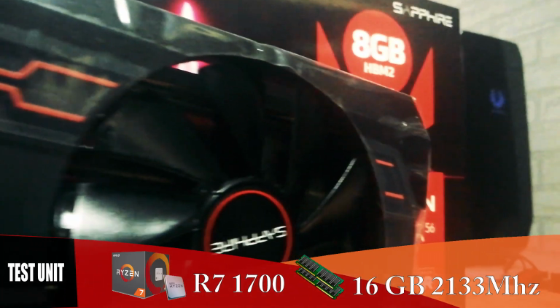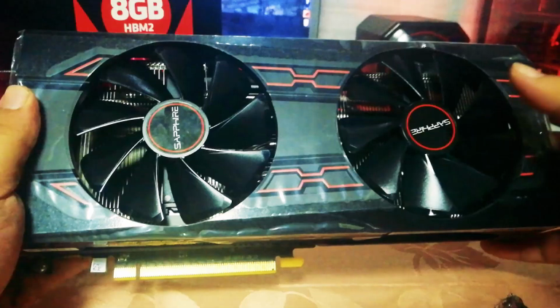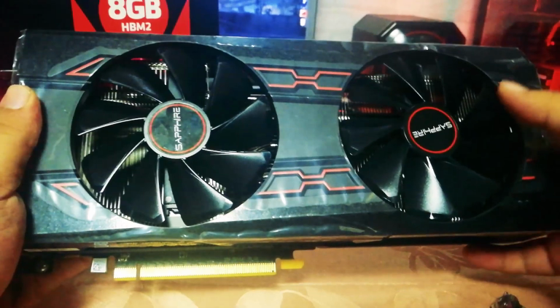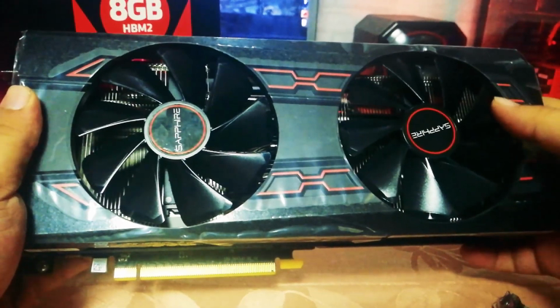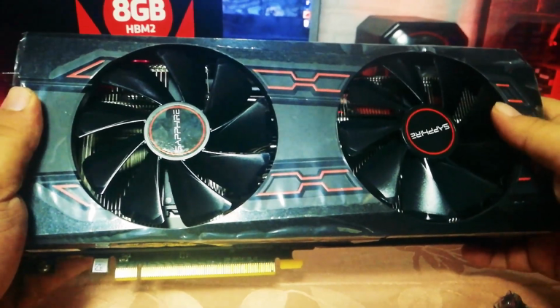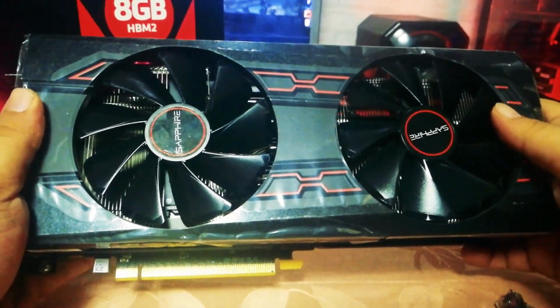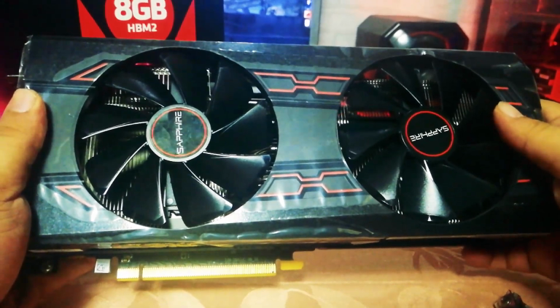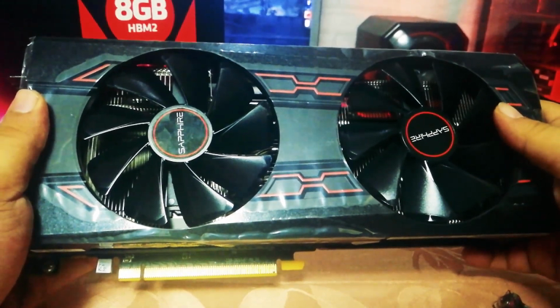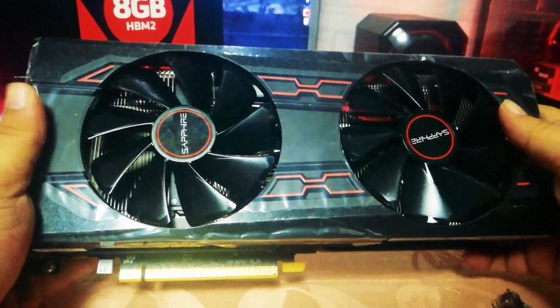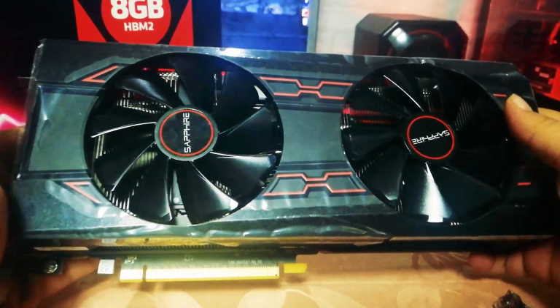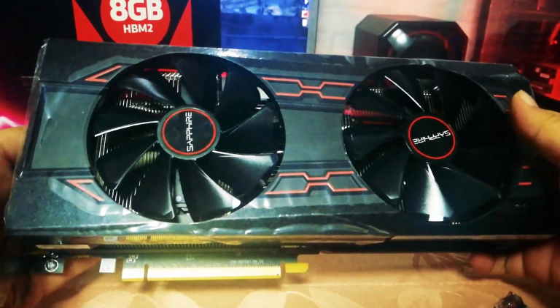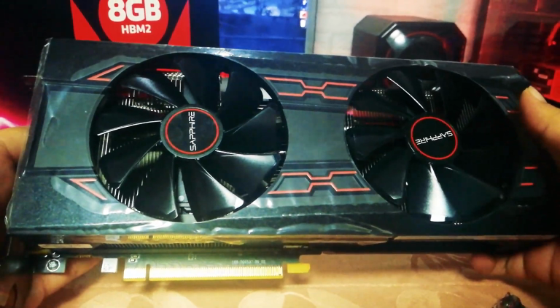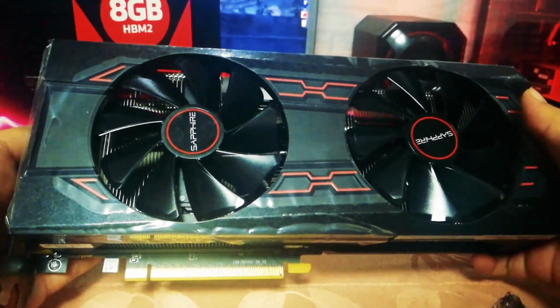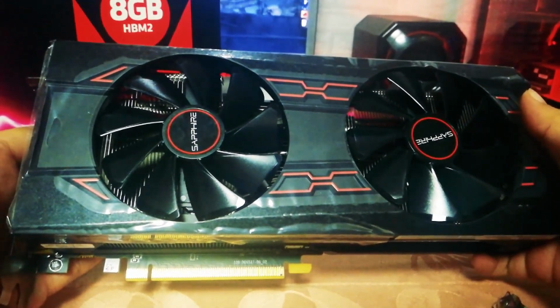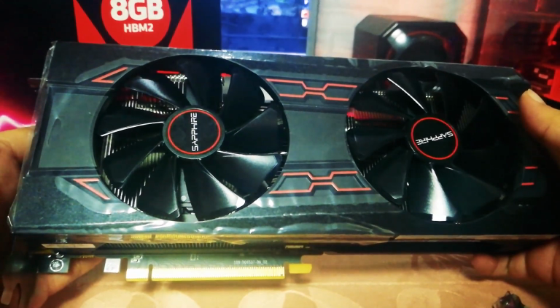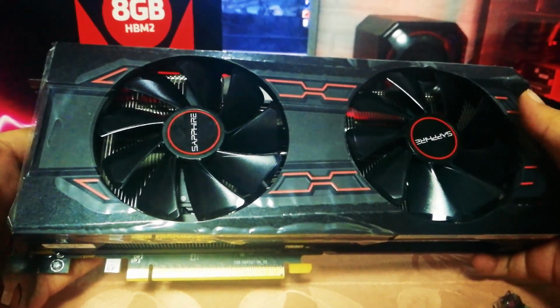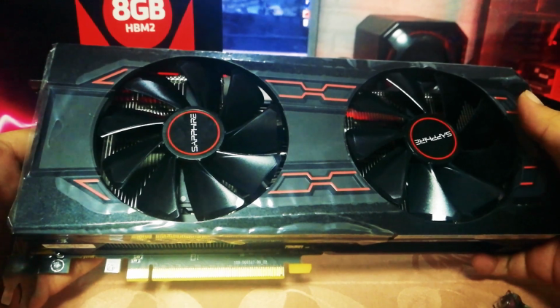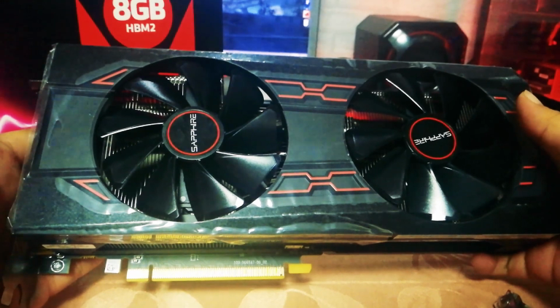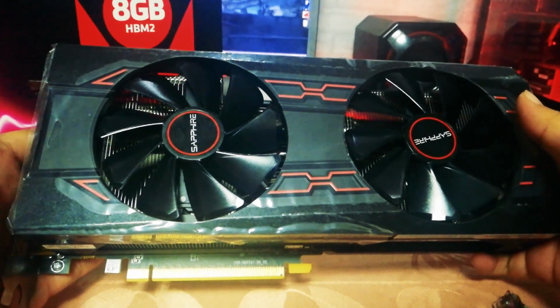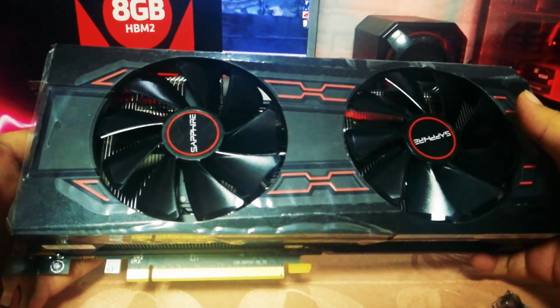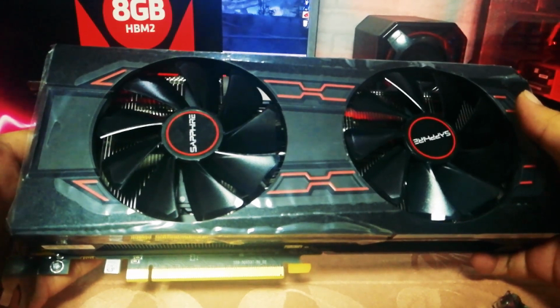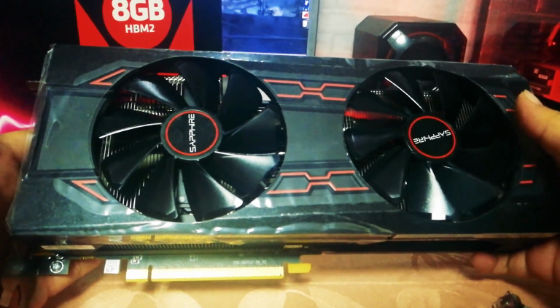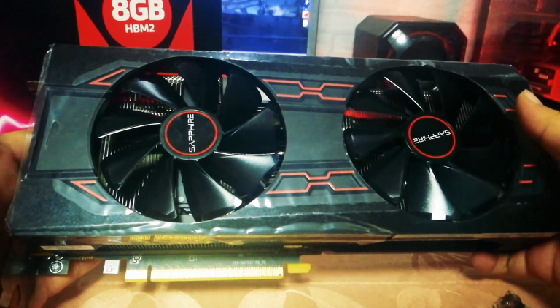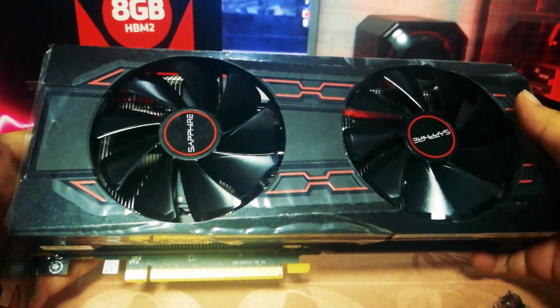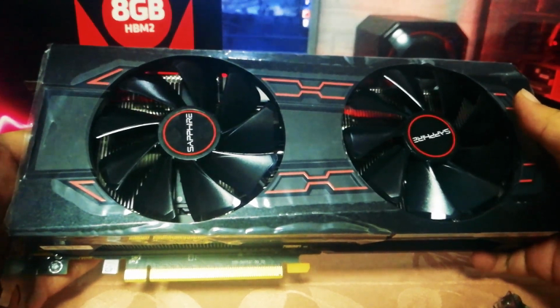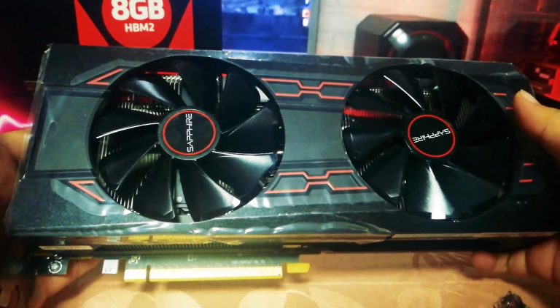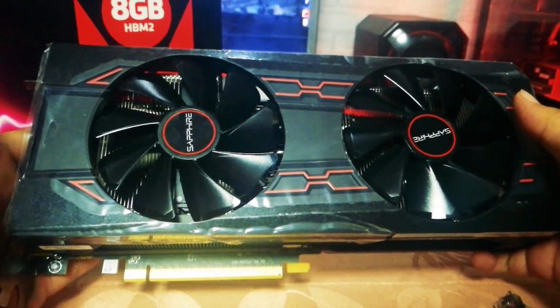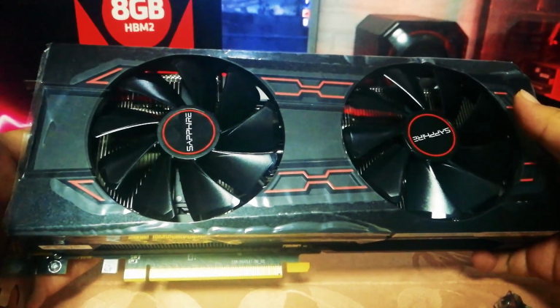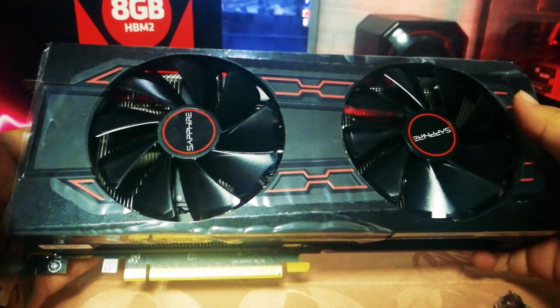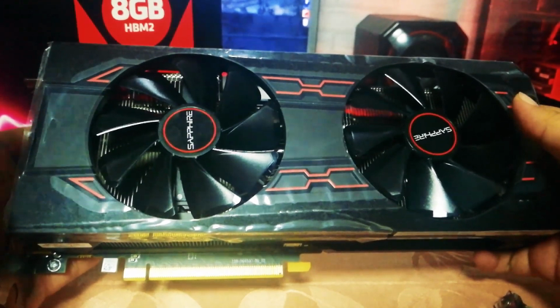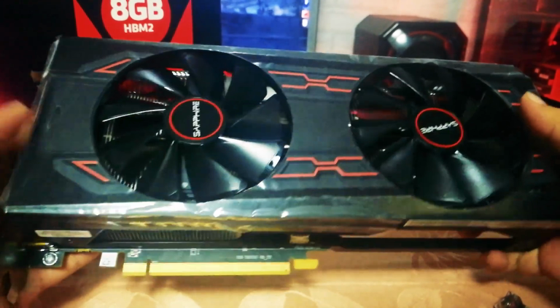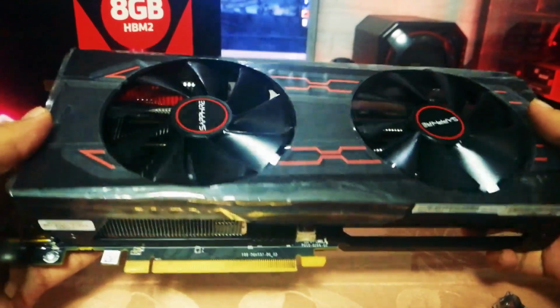I will compare it to my Radeon R9 29 just to see the difference between these cards. So let's go.